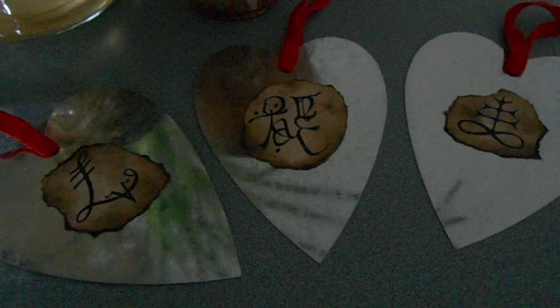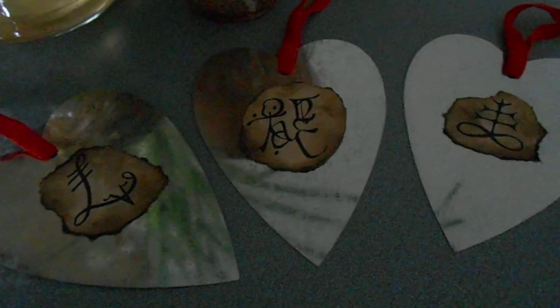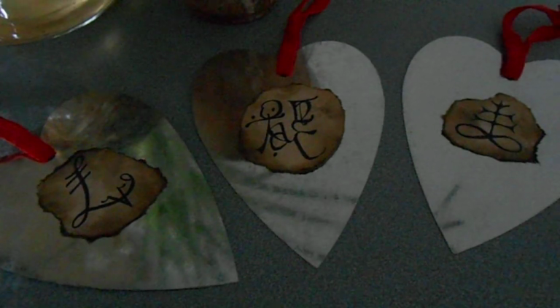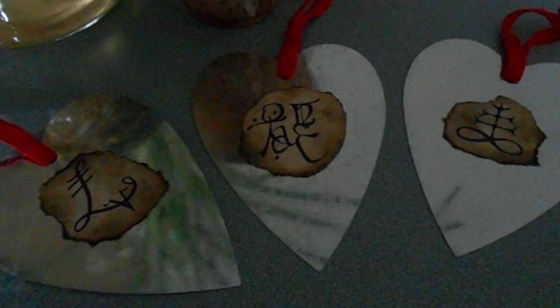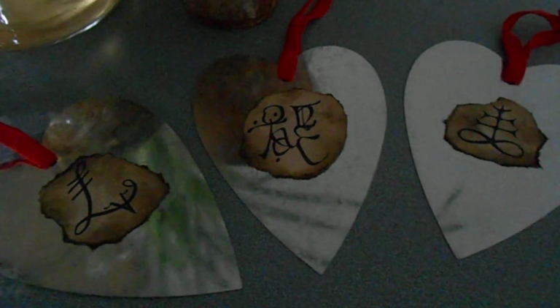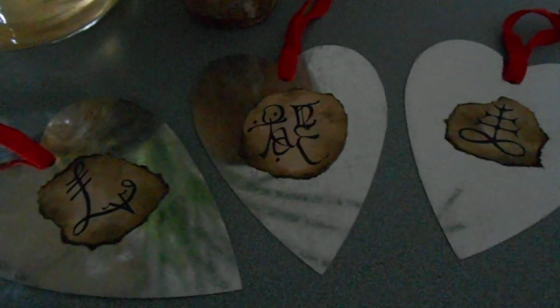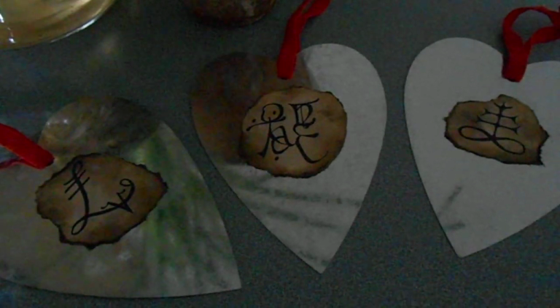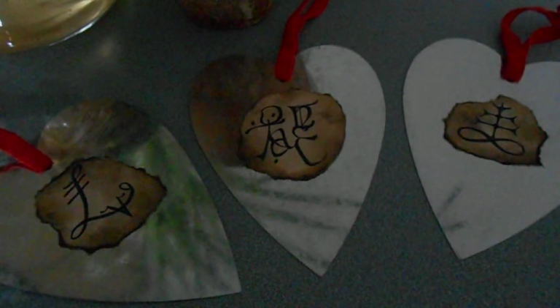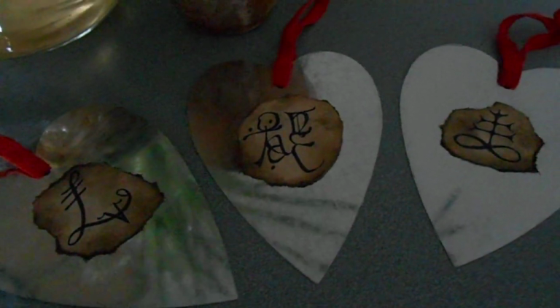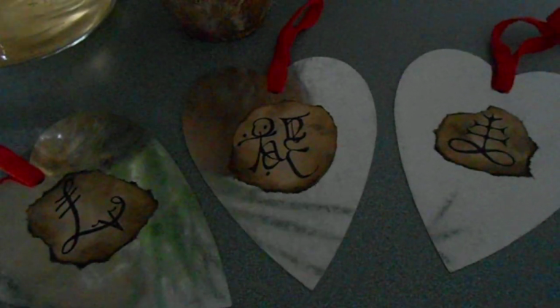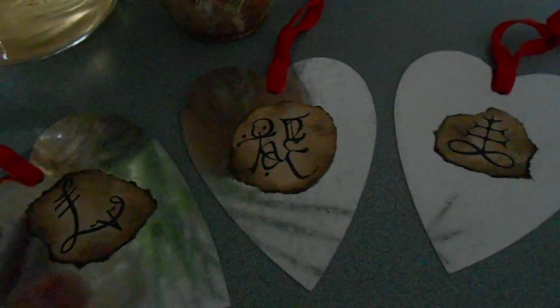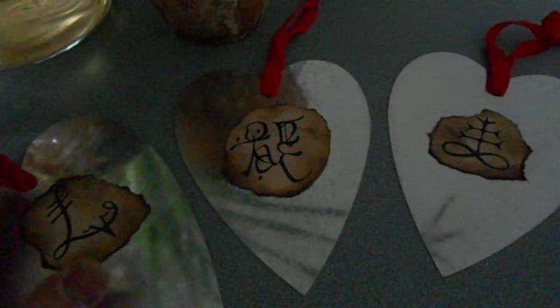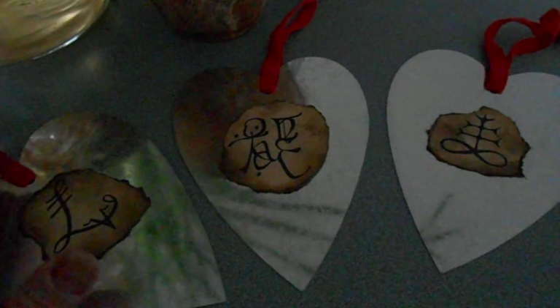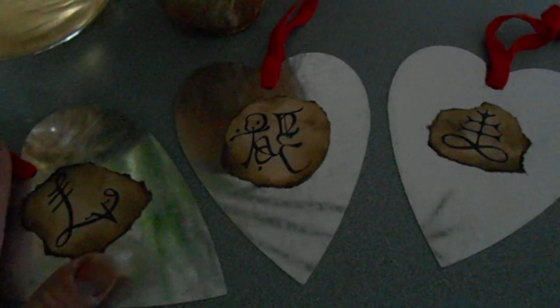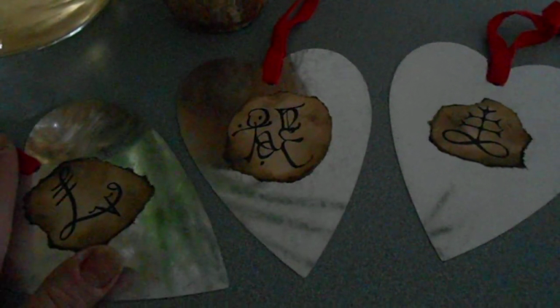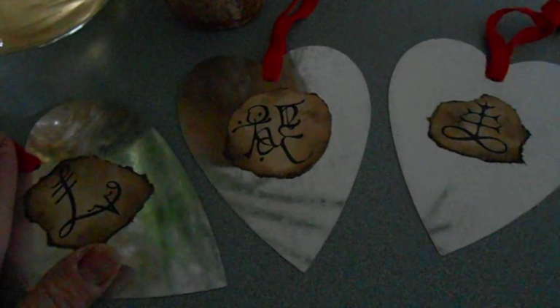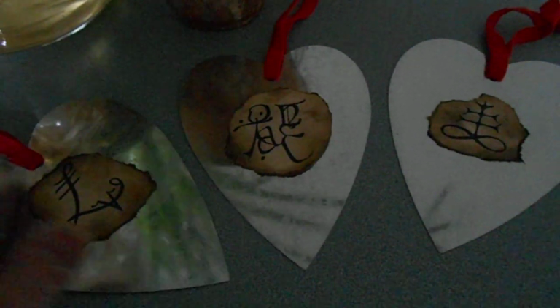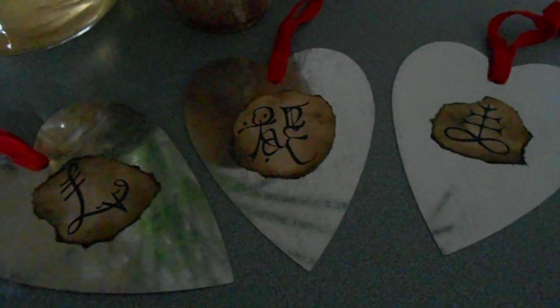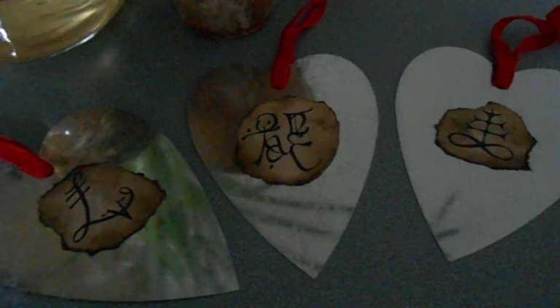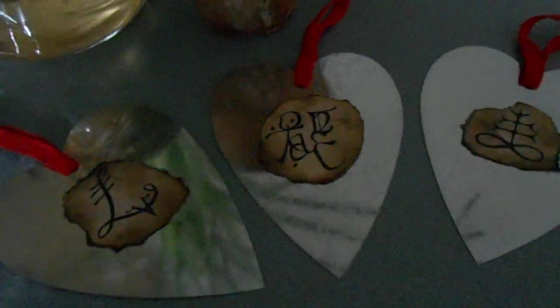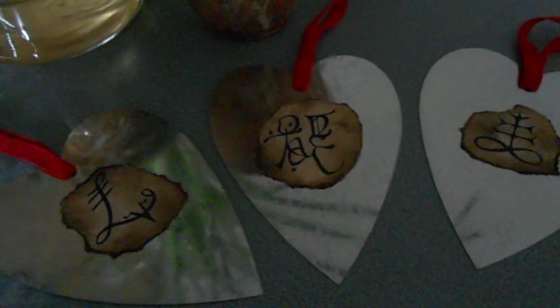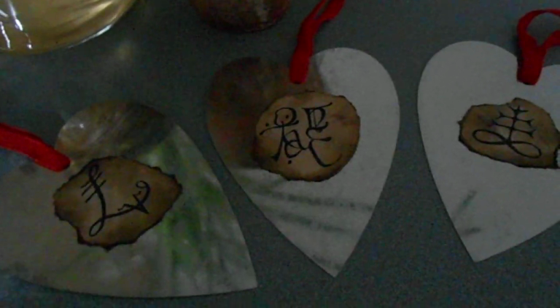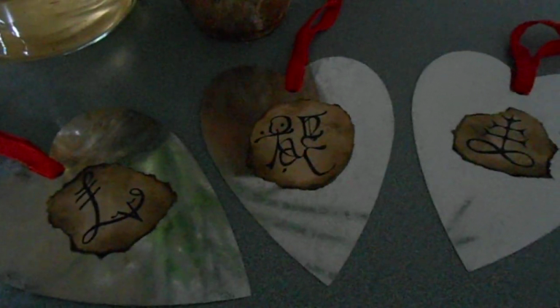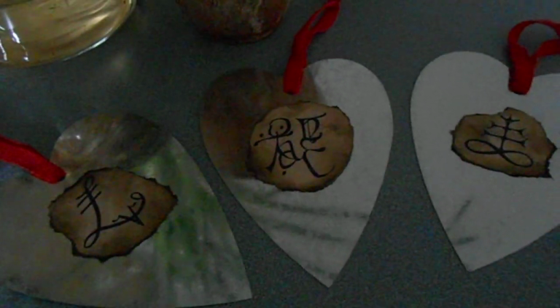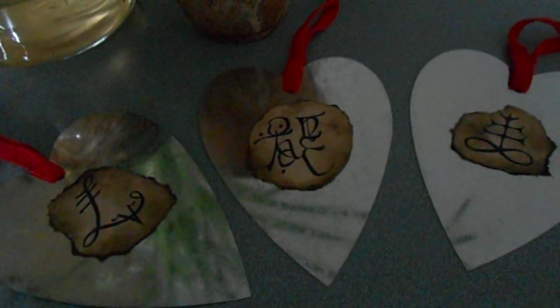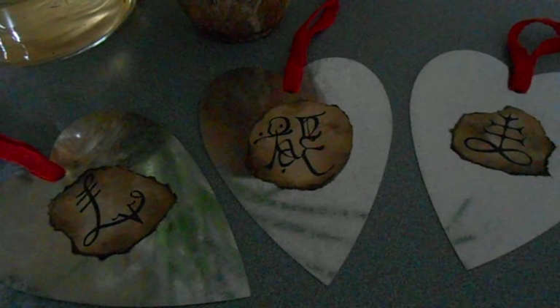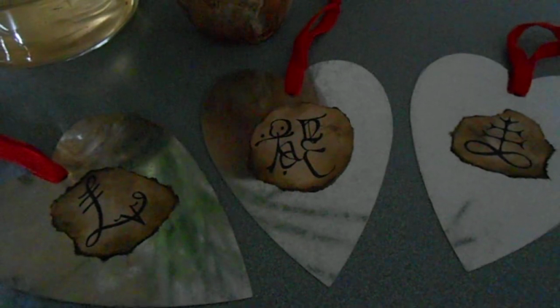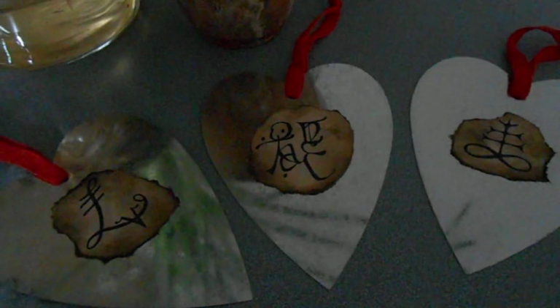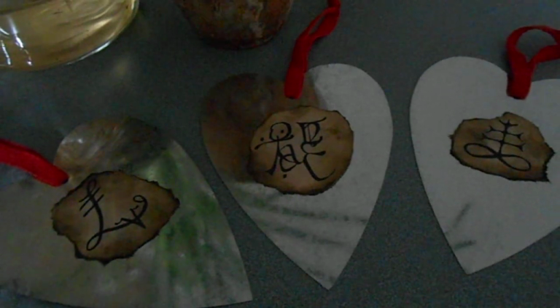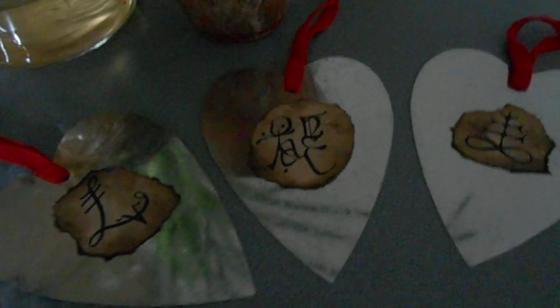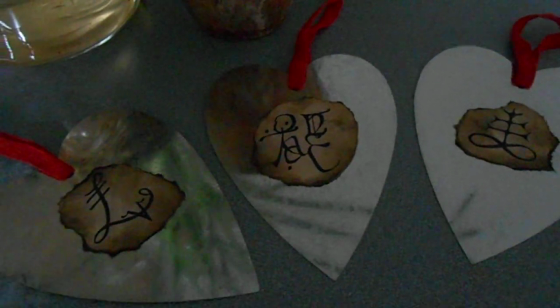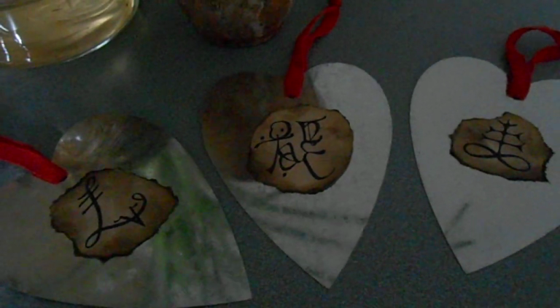Before I go, I hope you enjoy this craft. As always, let me know if you do it and if you like it.